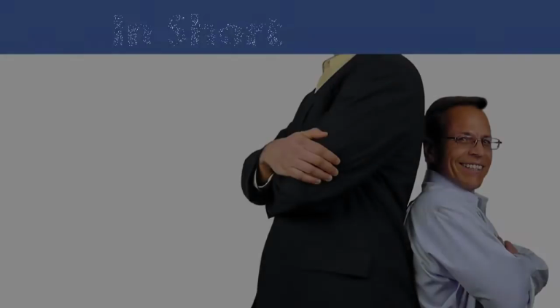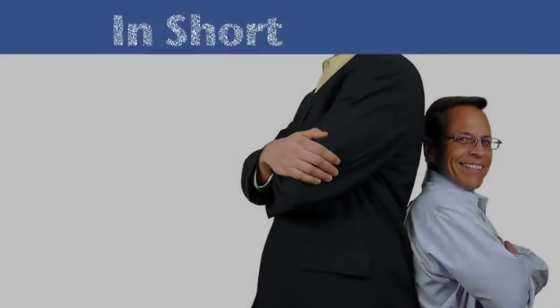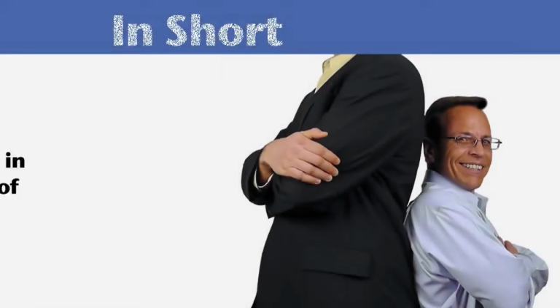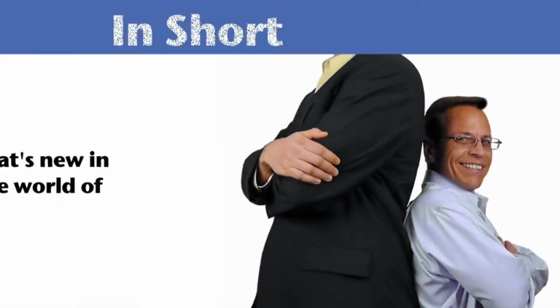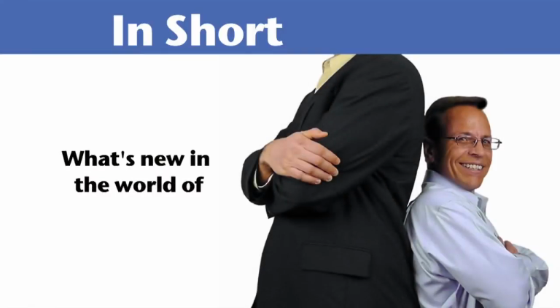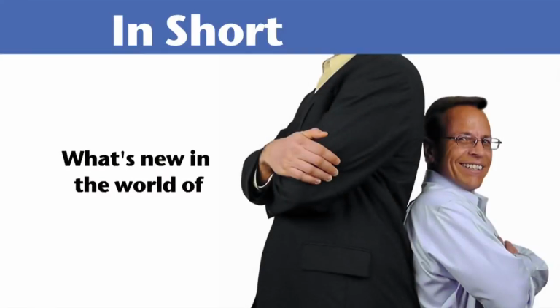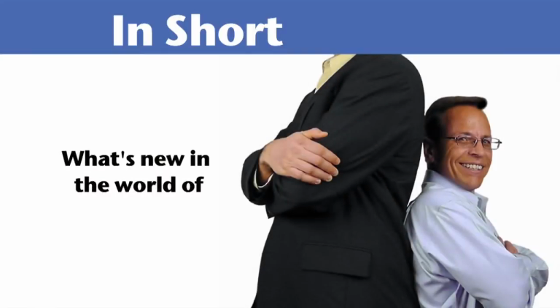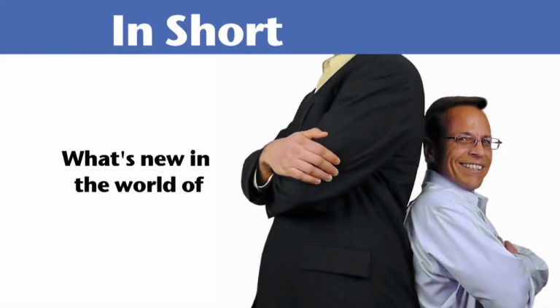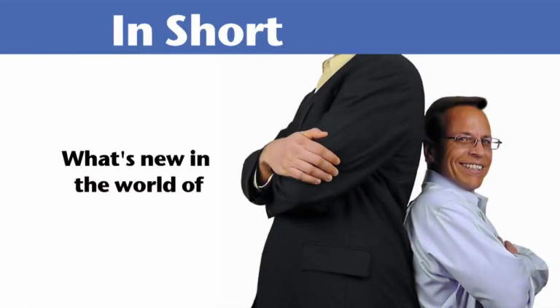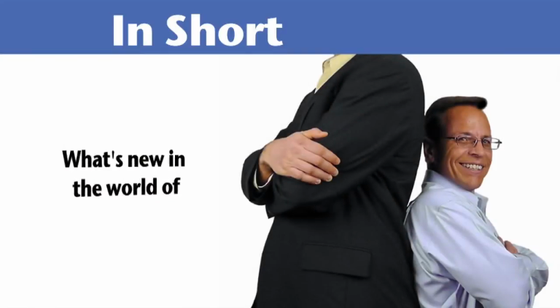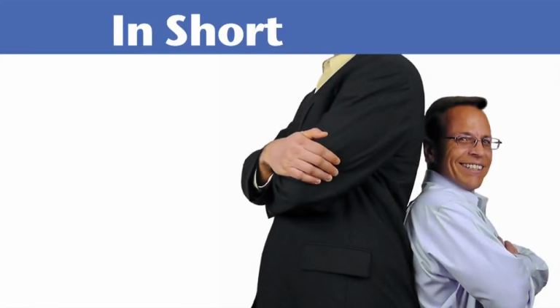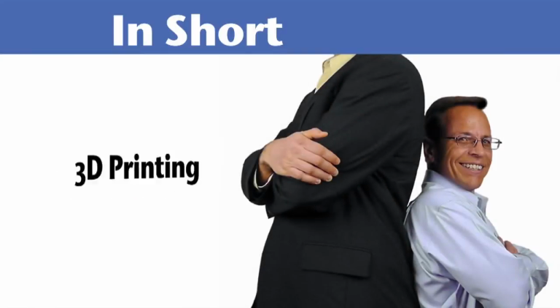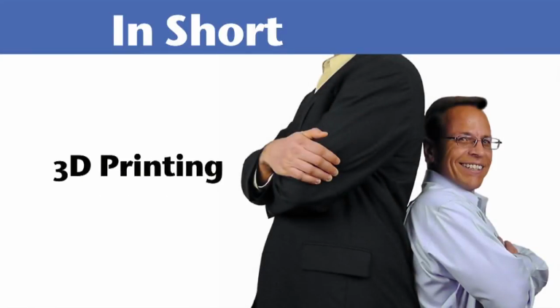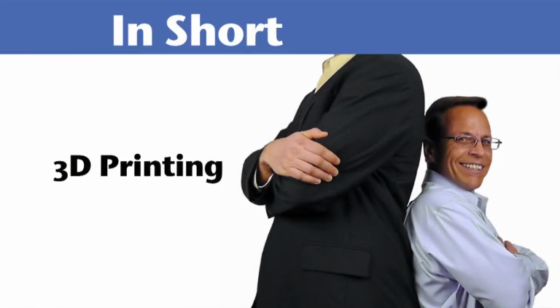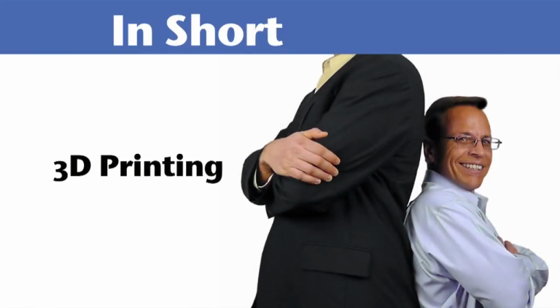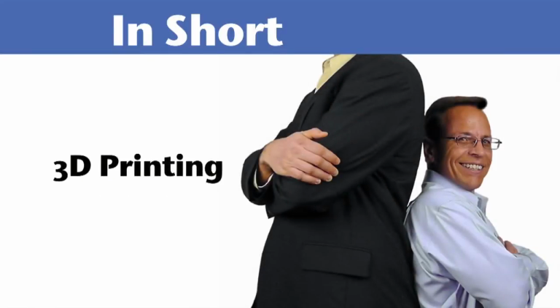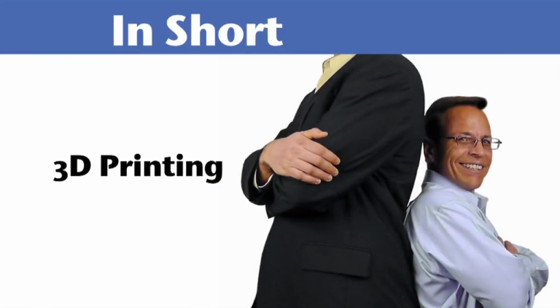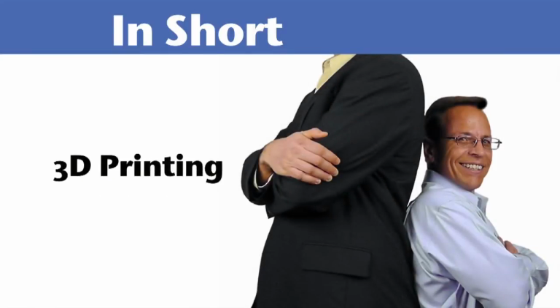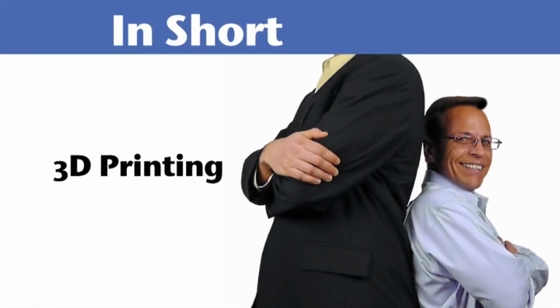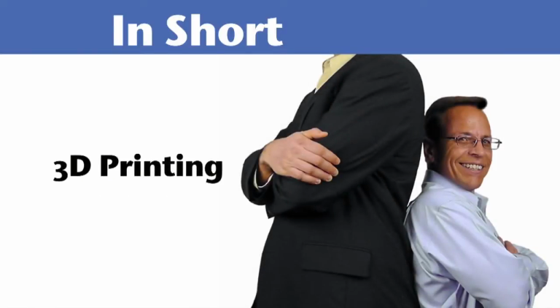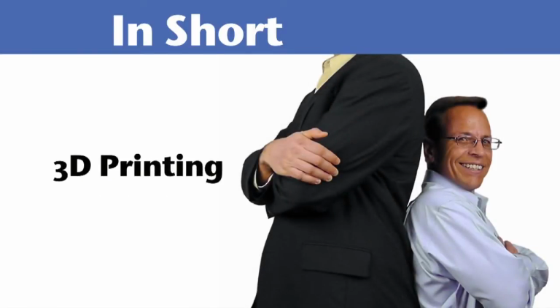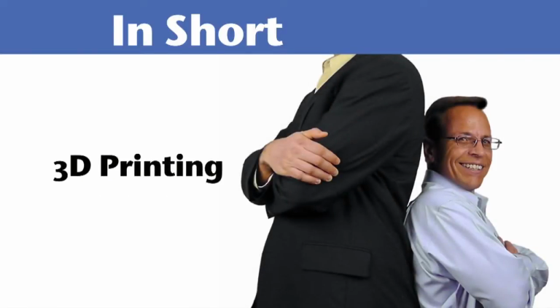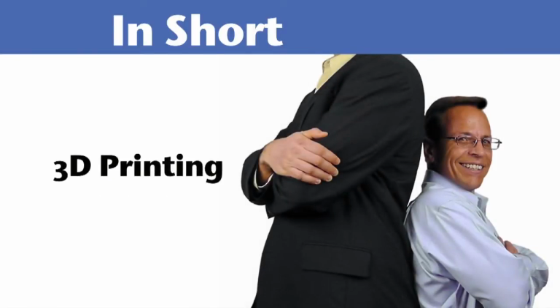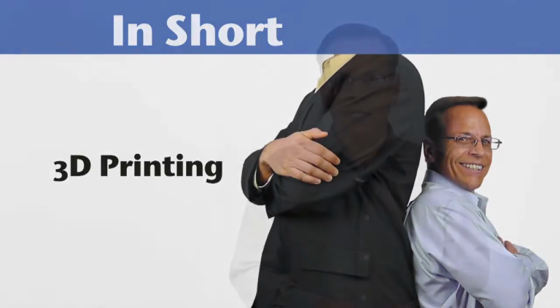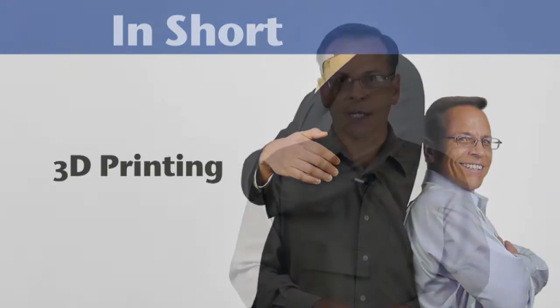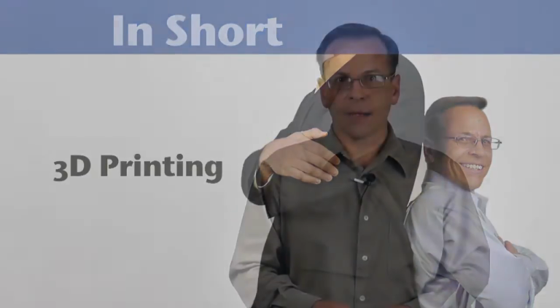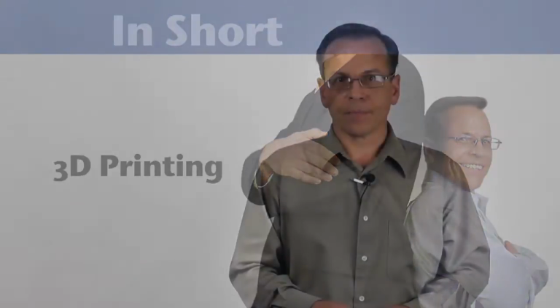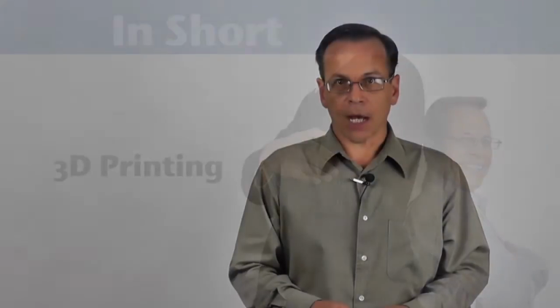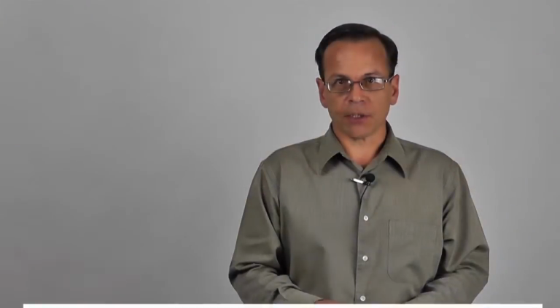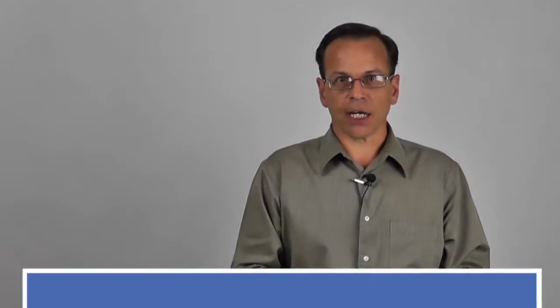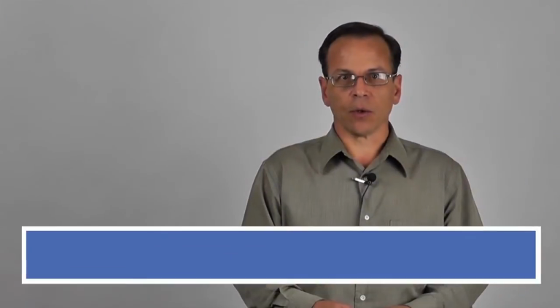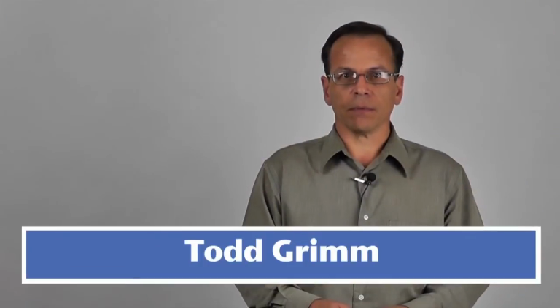Welcome to In Short, what's new and news in the world of 3D printers. For Engineering.com, I'm Ty Grimm.